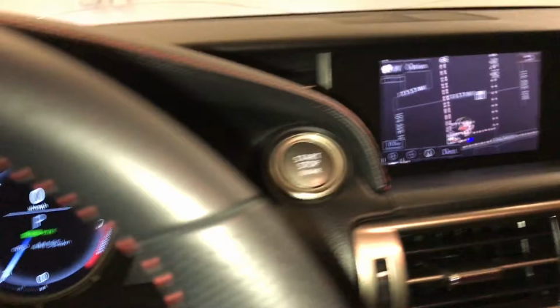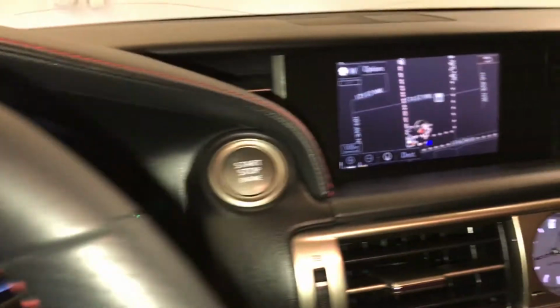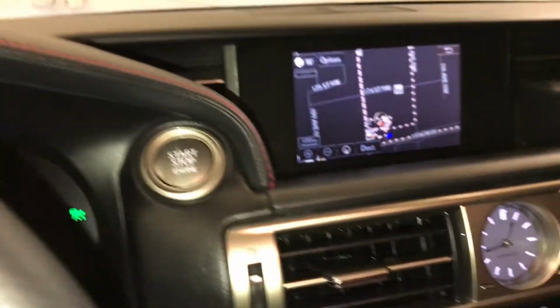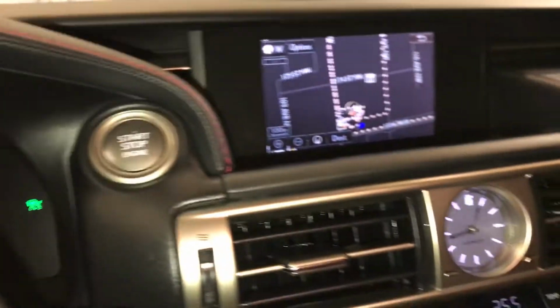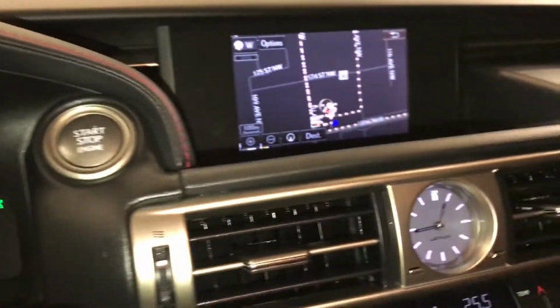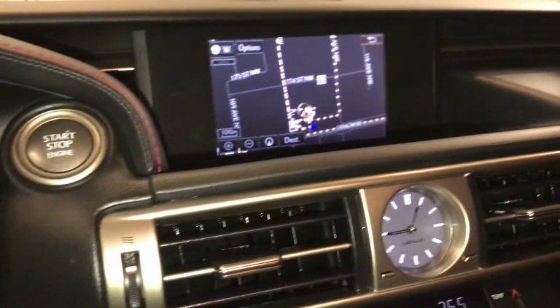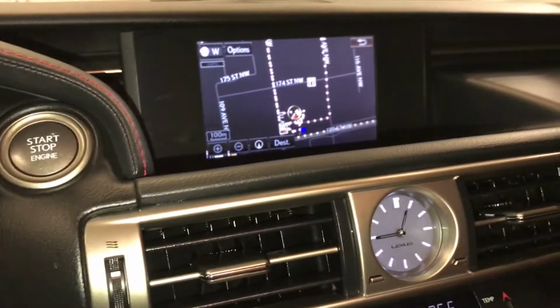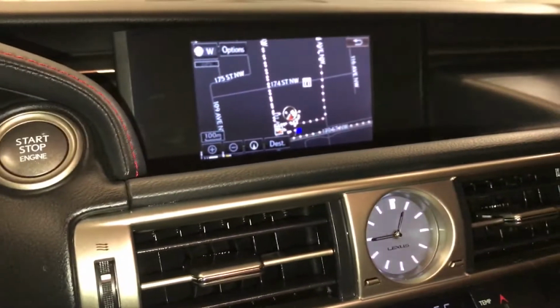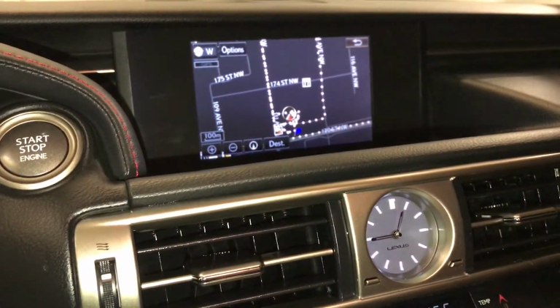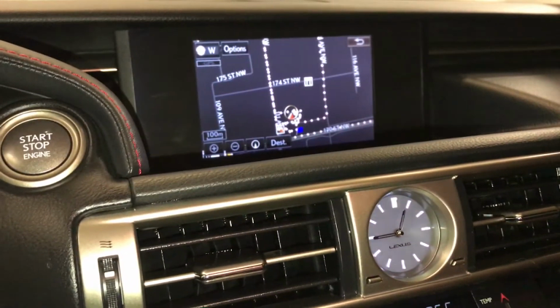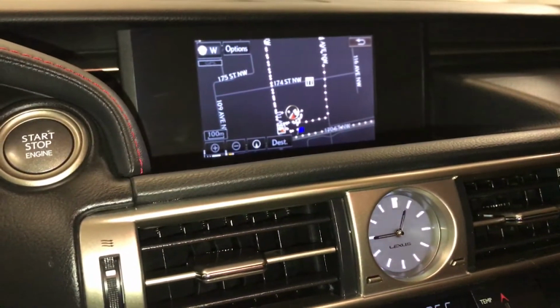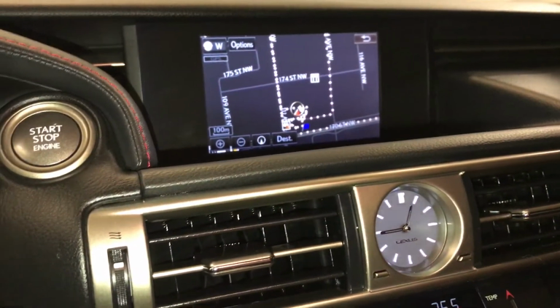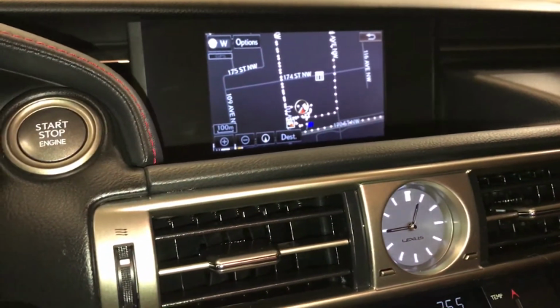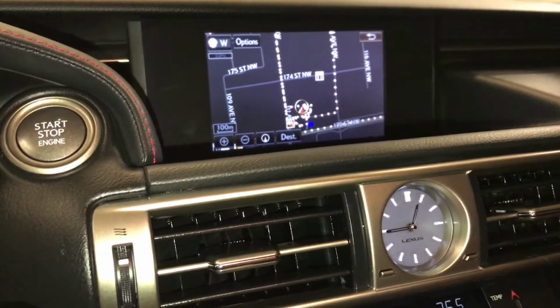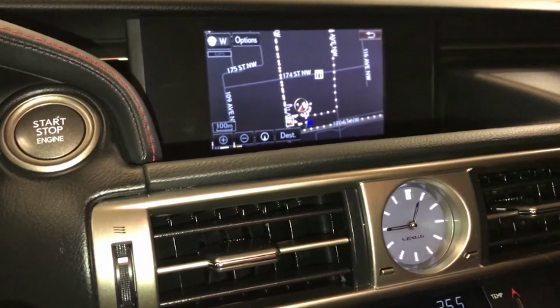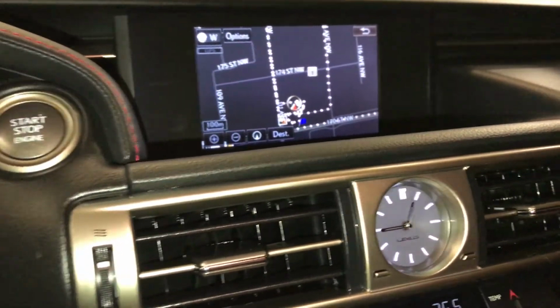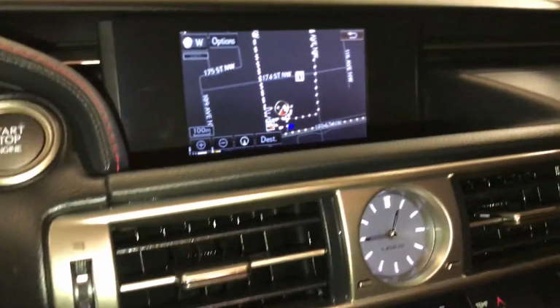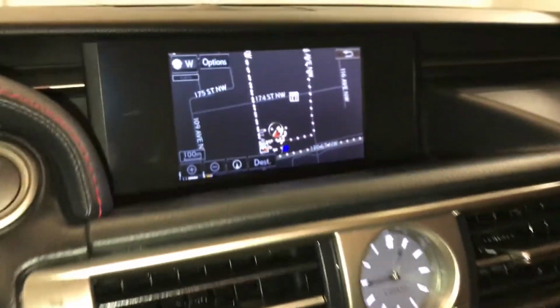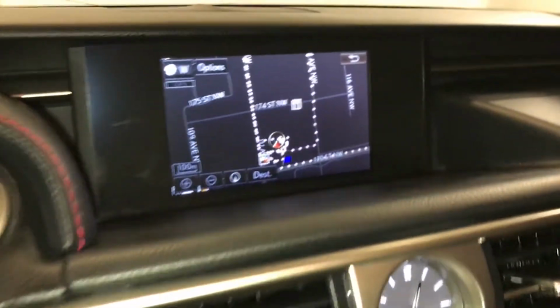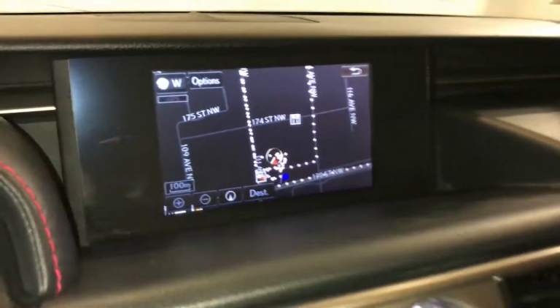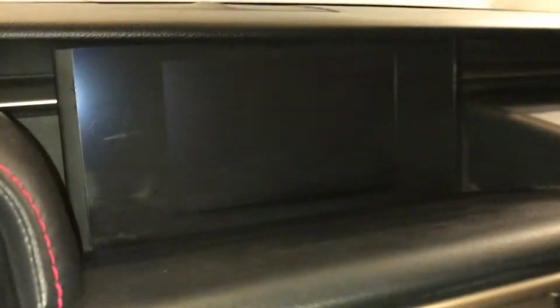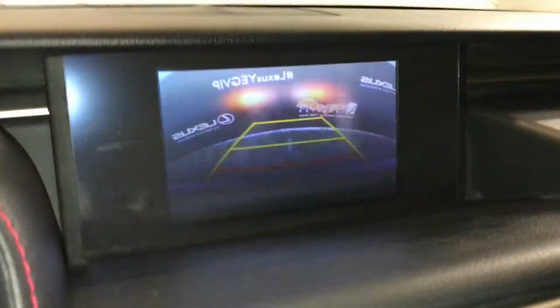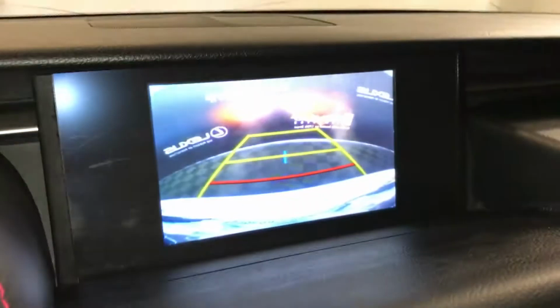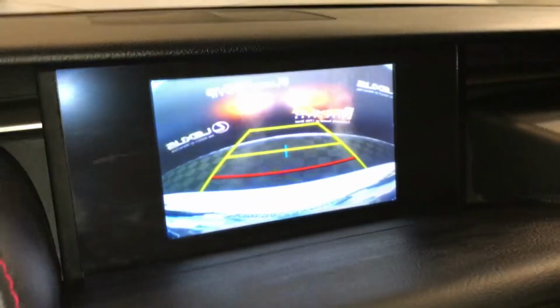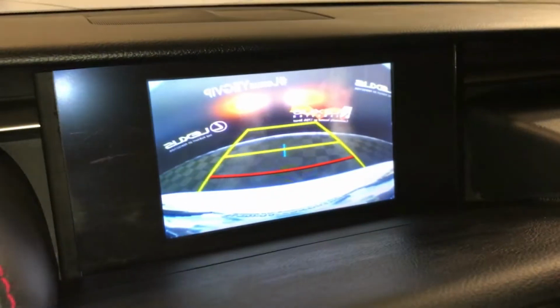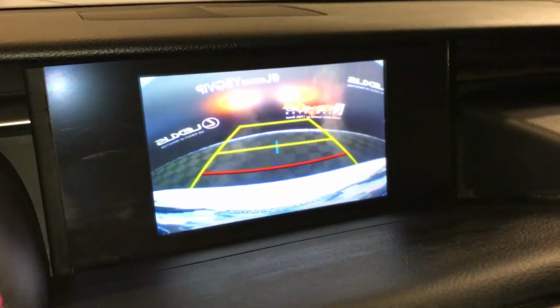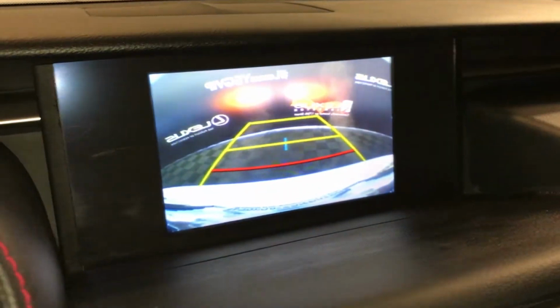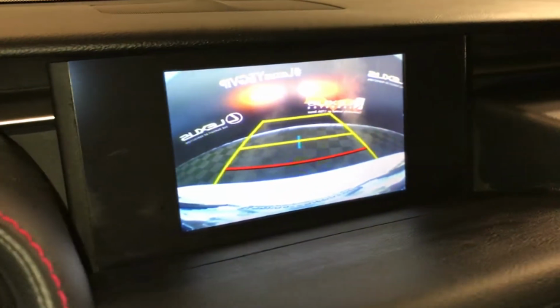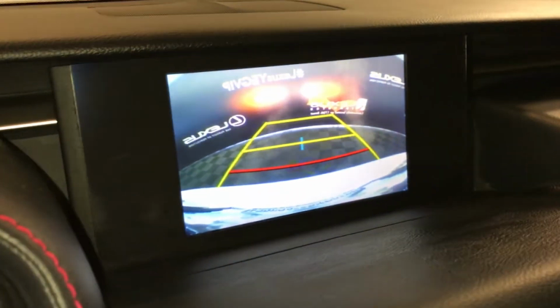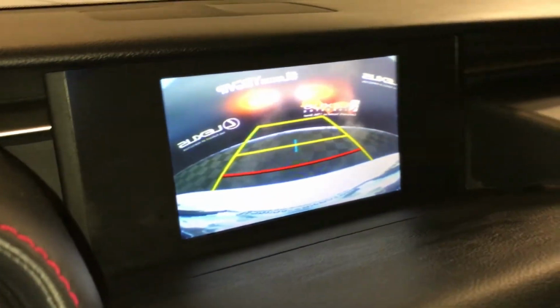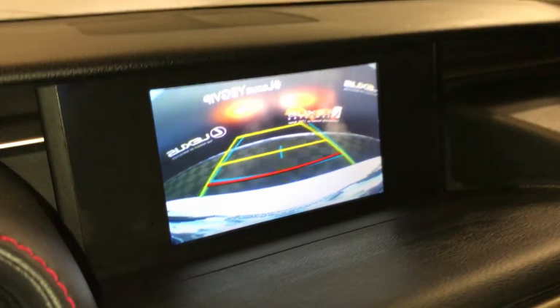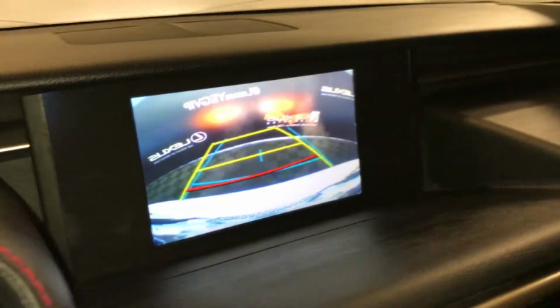Voice activated navigation system. Backup camera with grid lines.